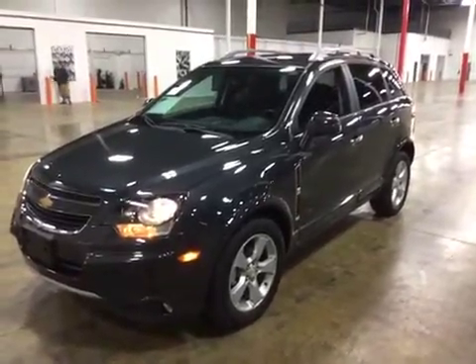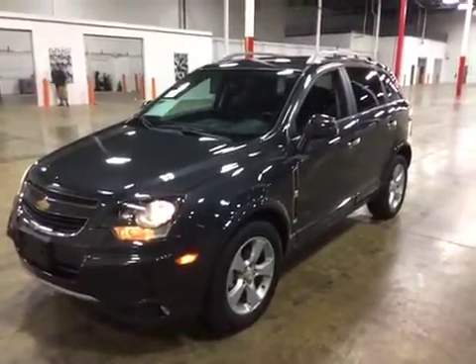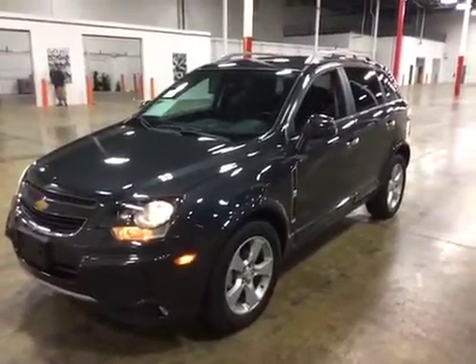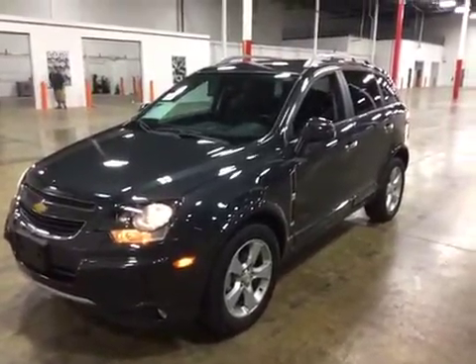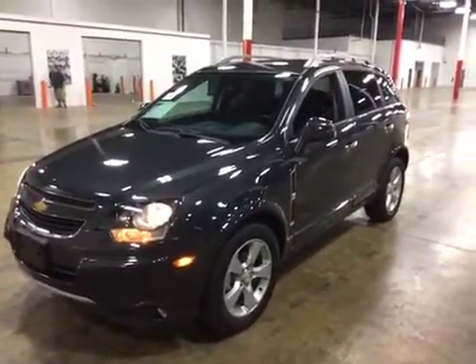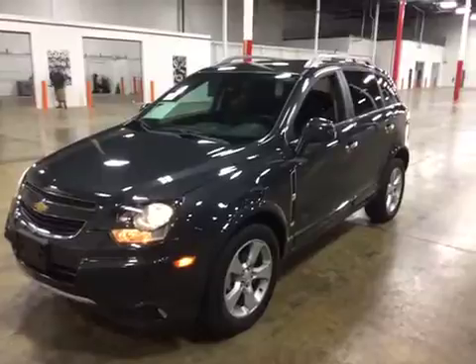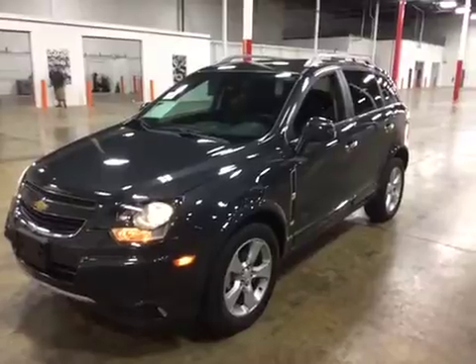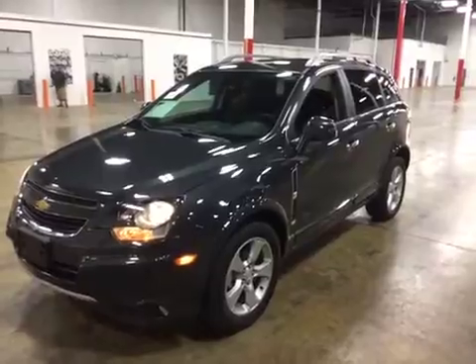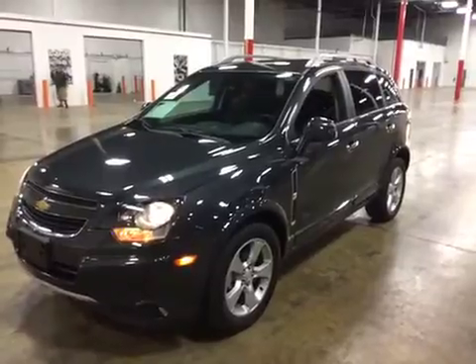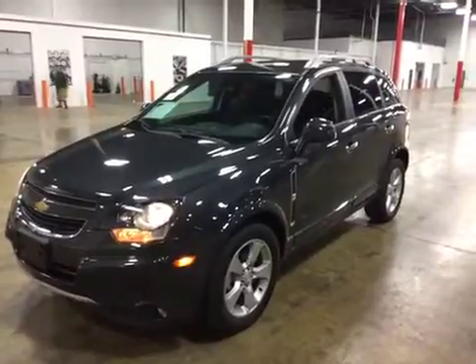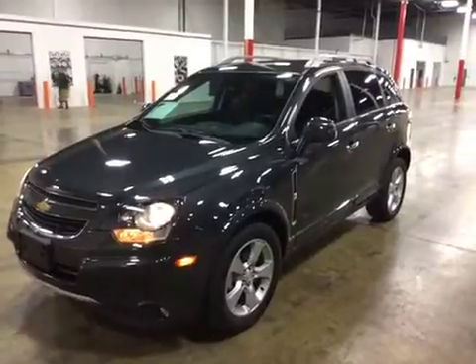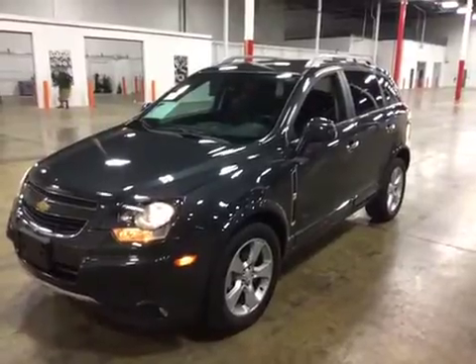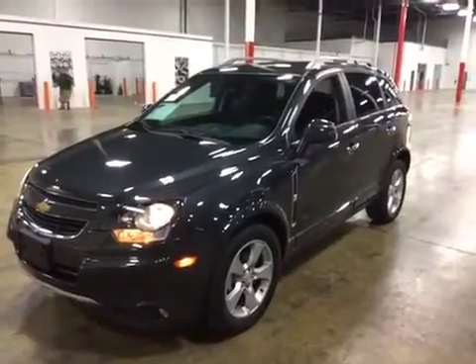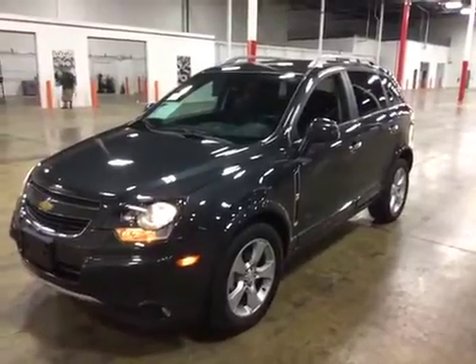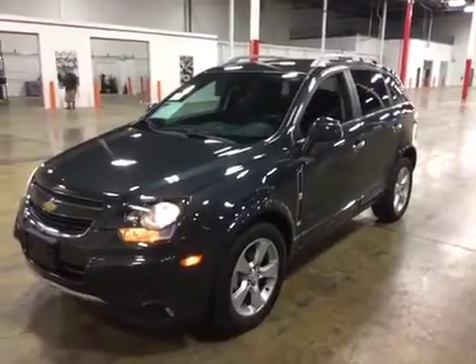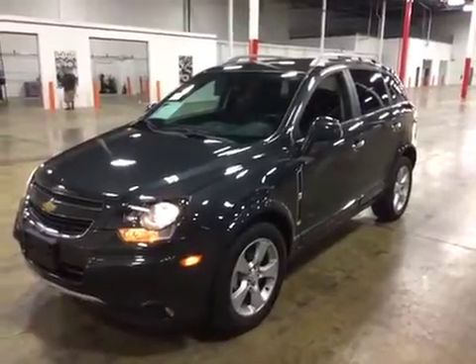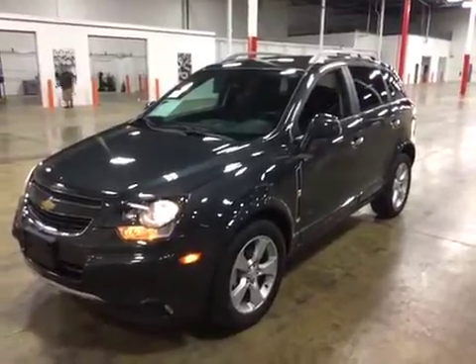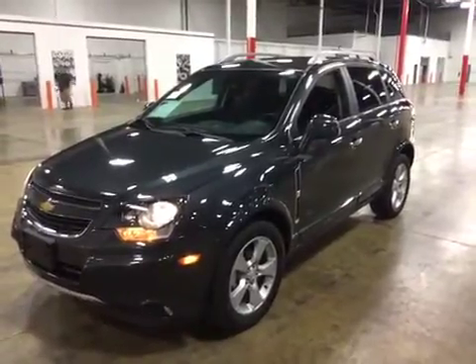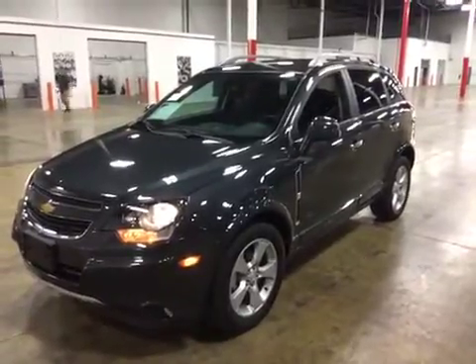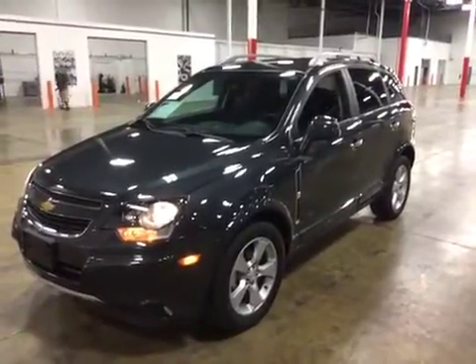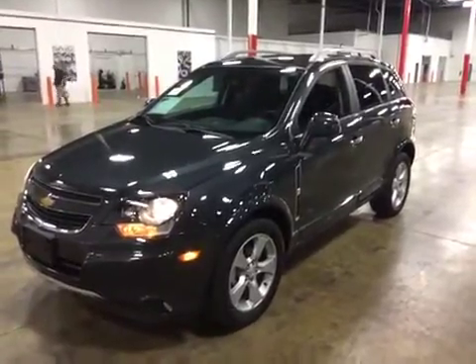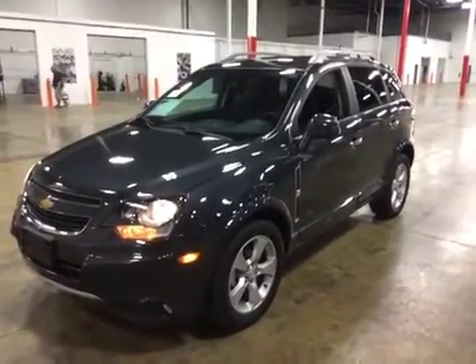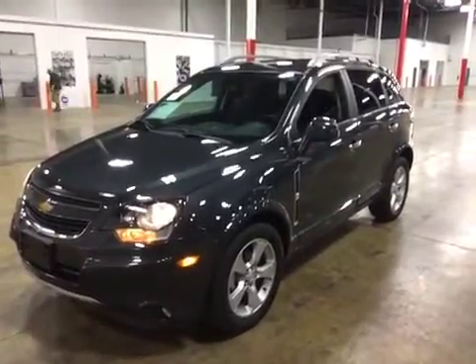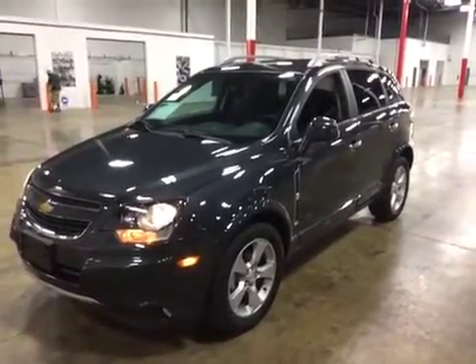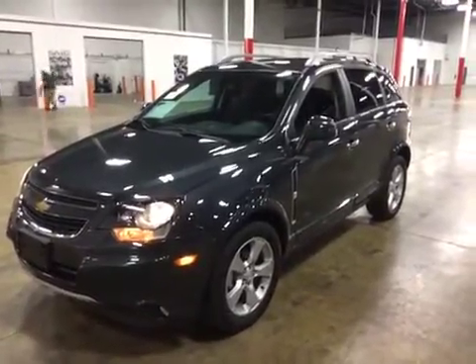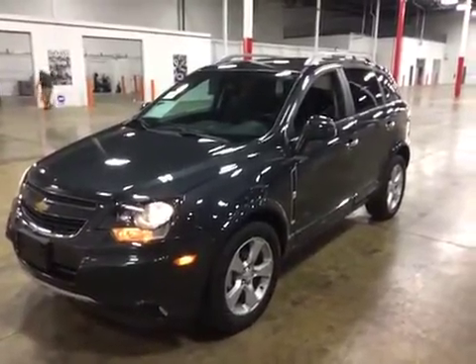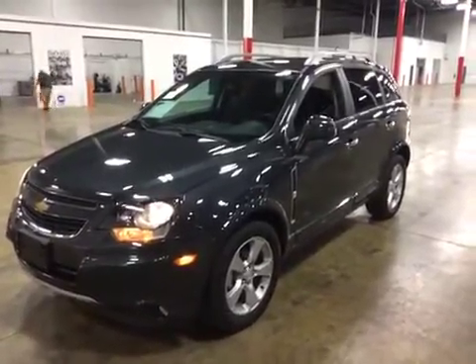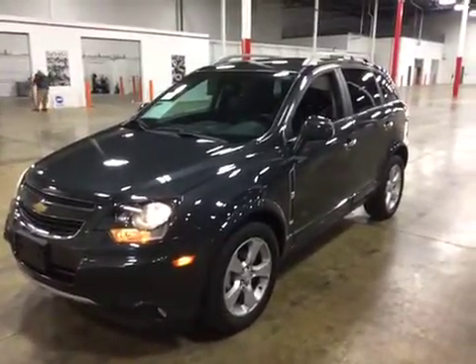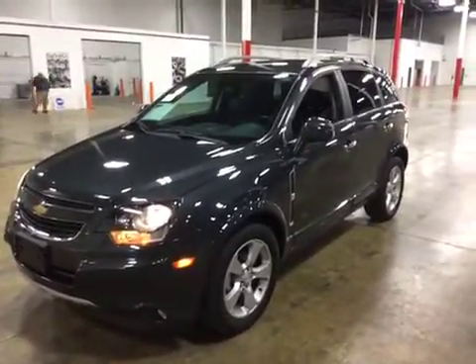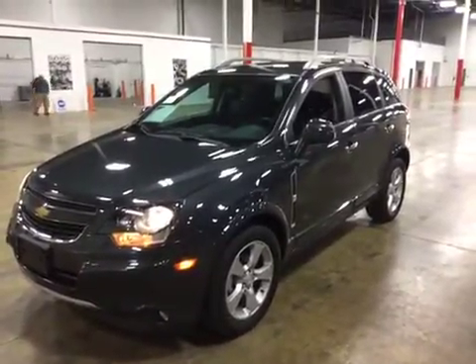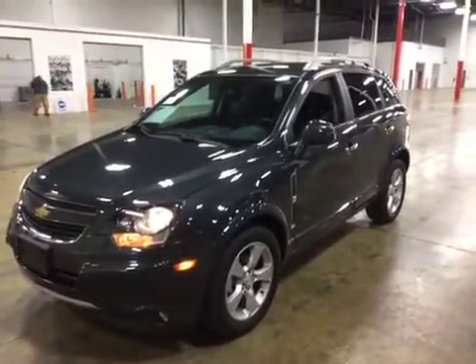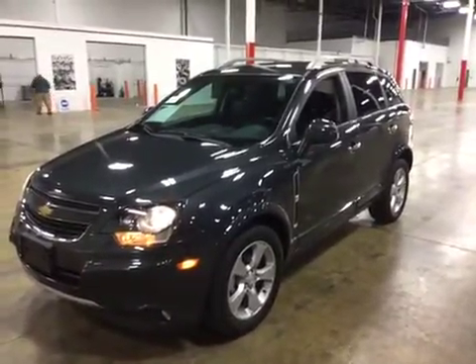Test drove this vehicle. Drives really nice. Engine's good. Transmission is good. Brakes, suspension, all in working order.